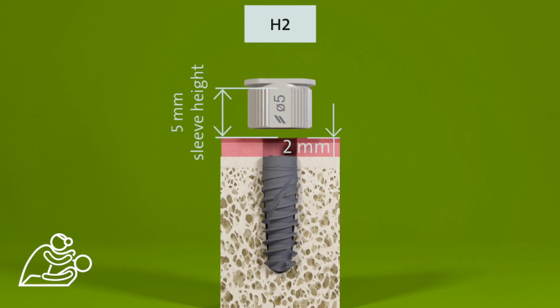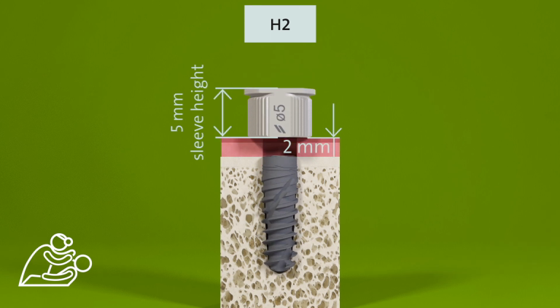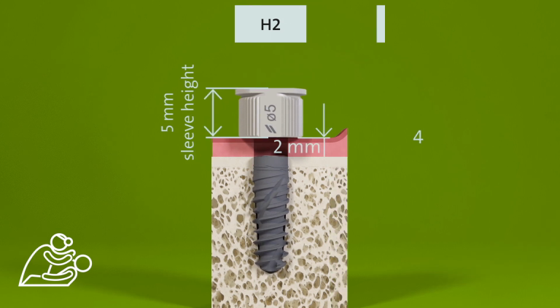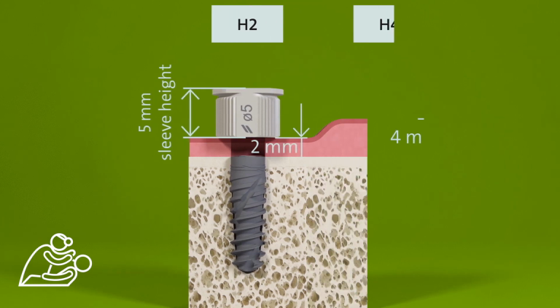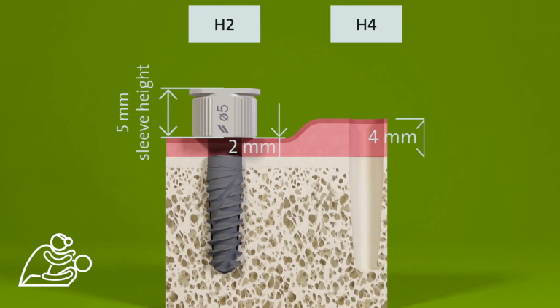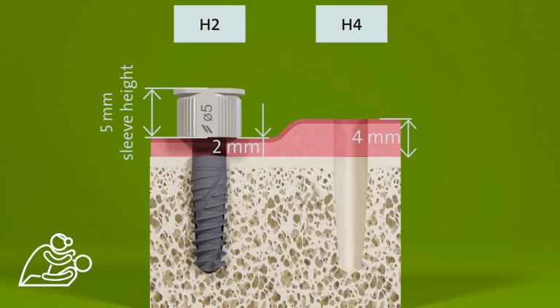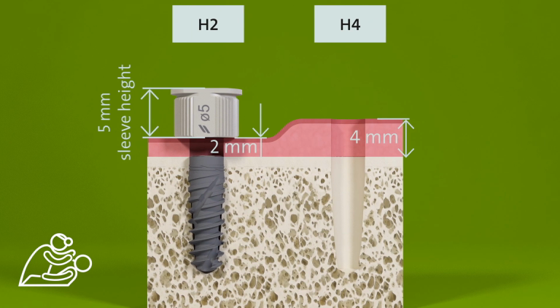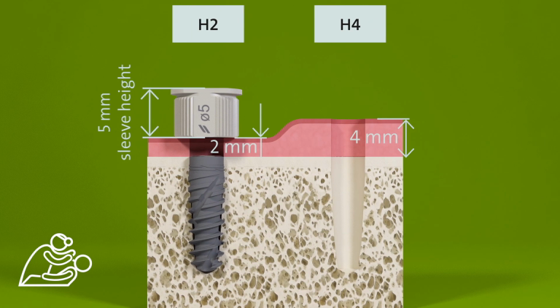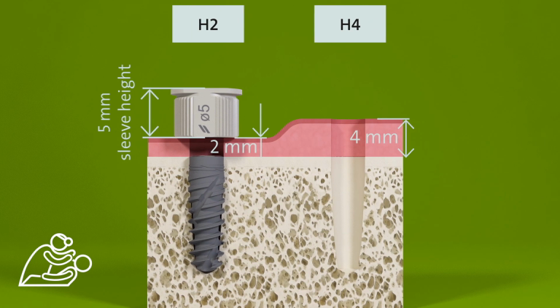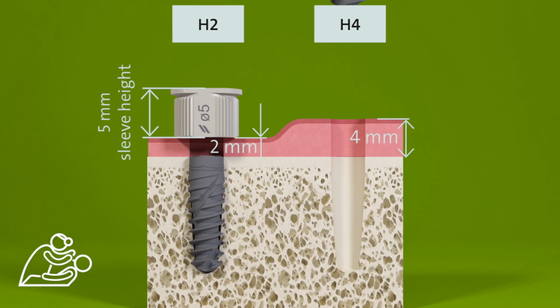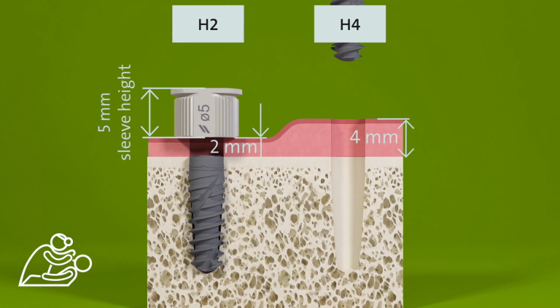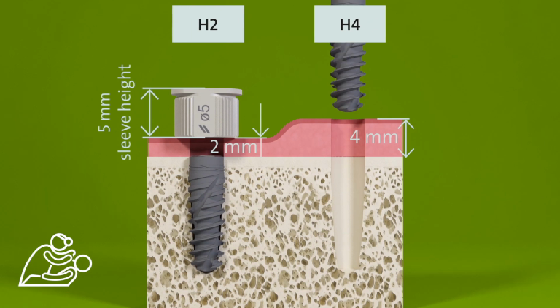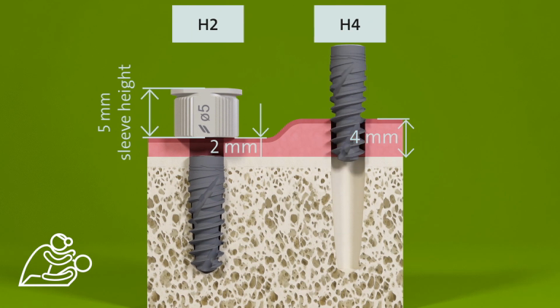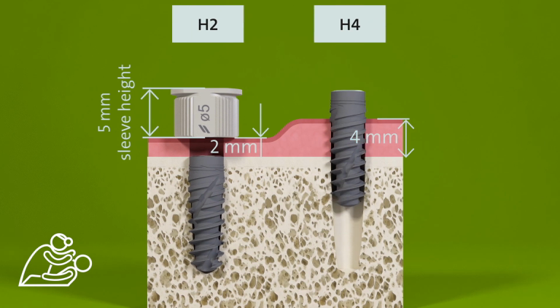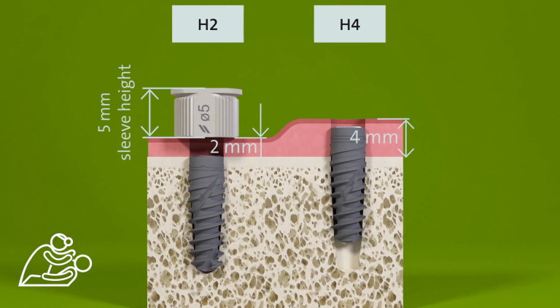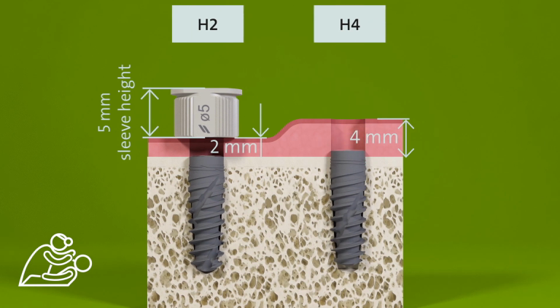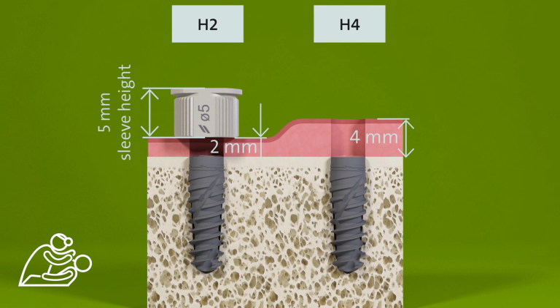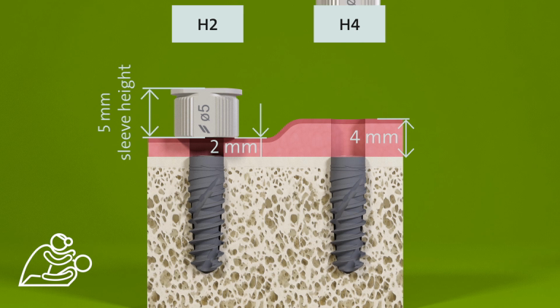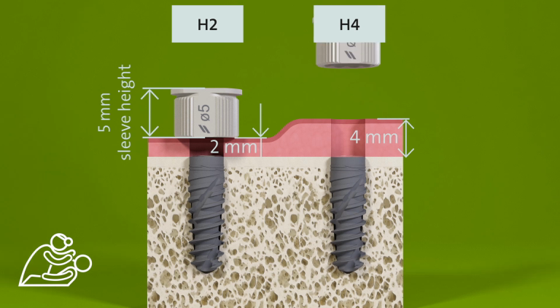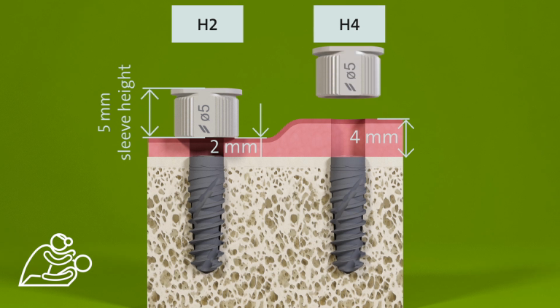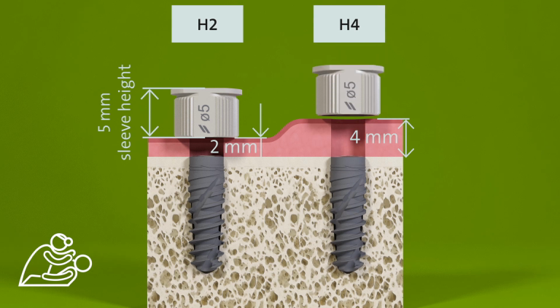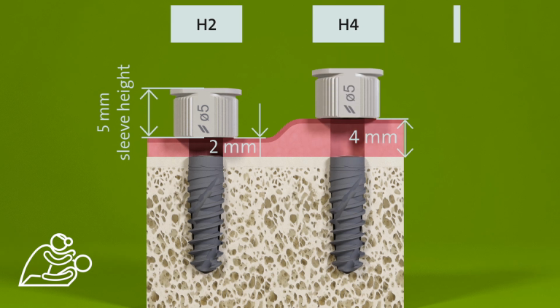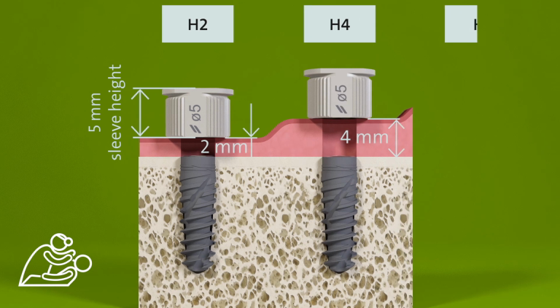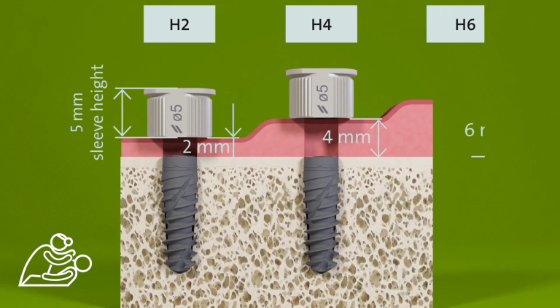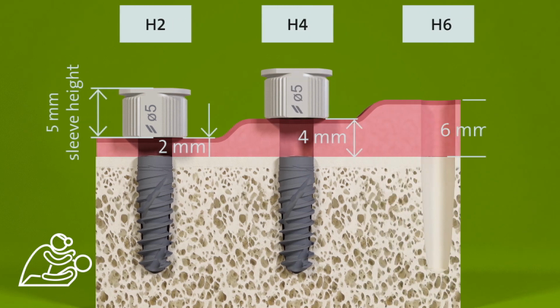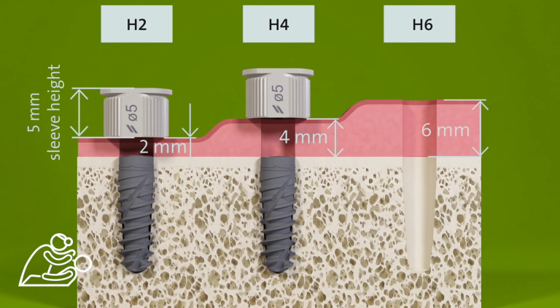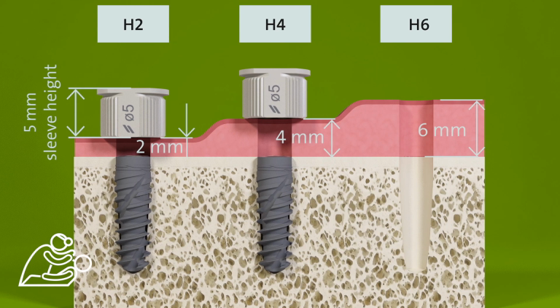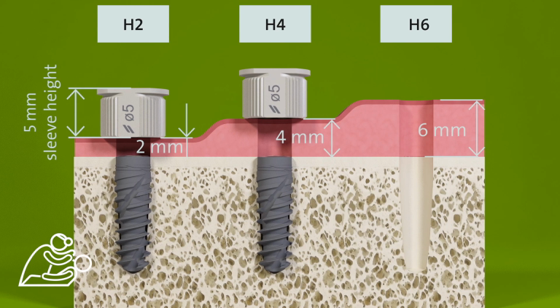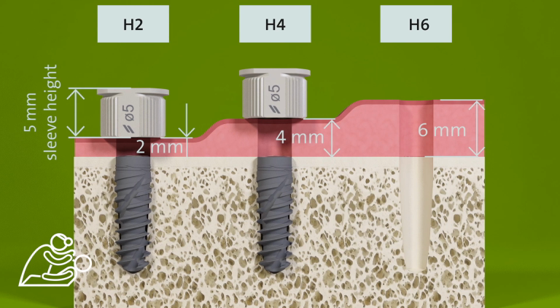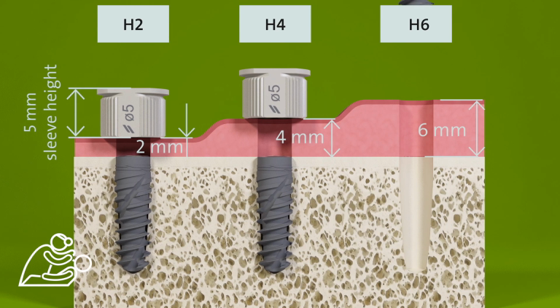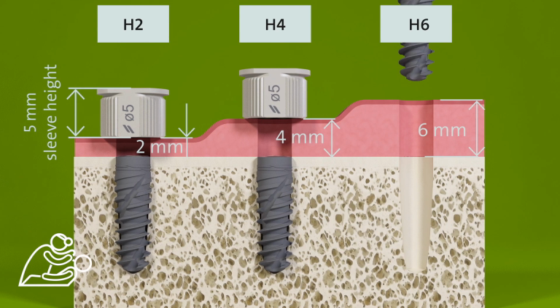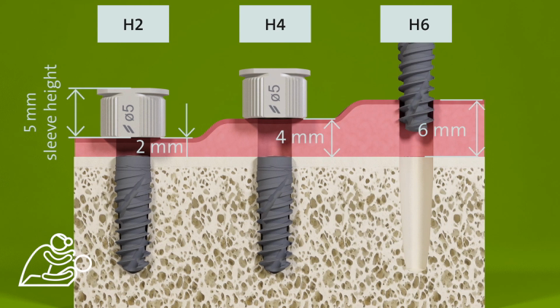A flexible sleeve height above bone level can be chosen between 2, 4, and 6 millimetres.